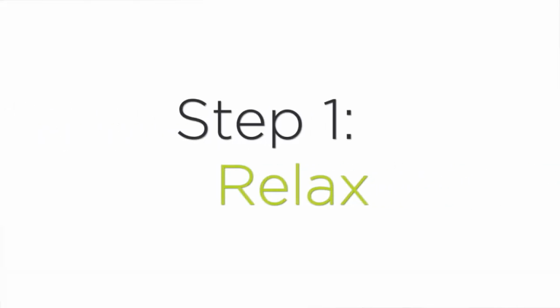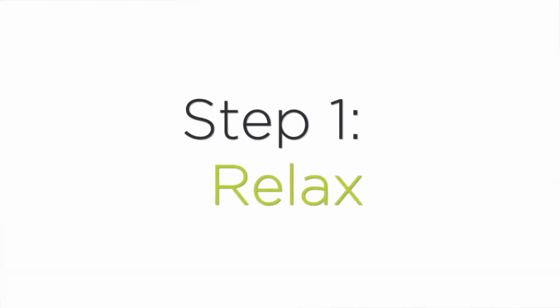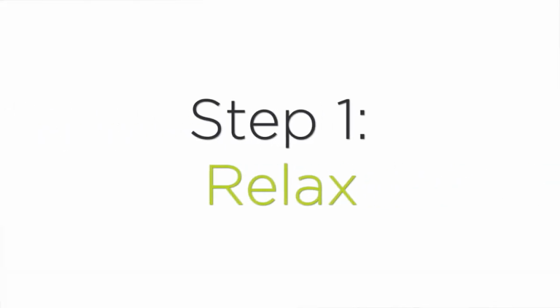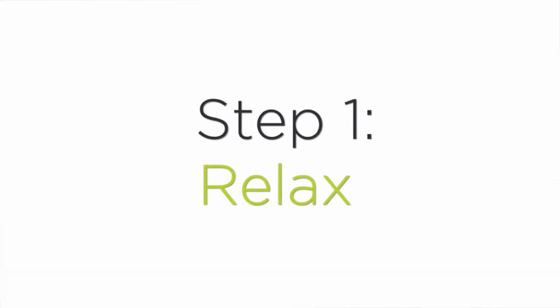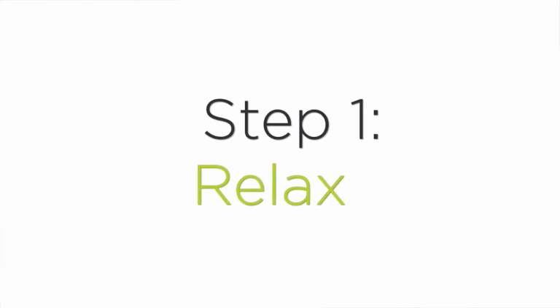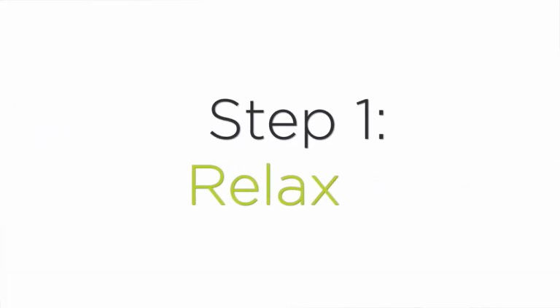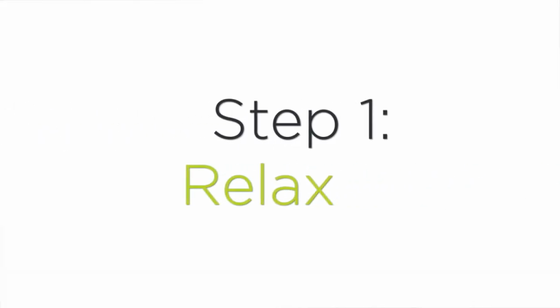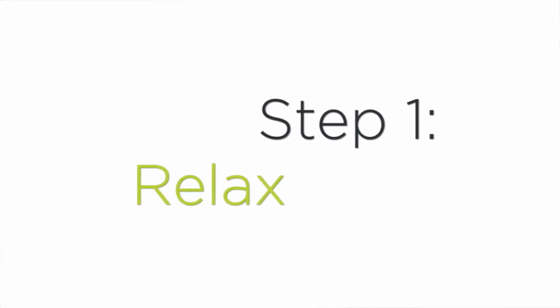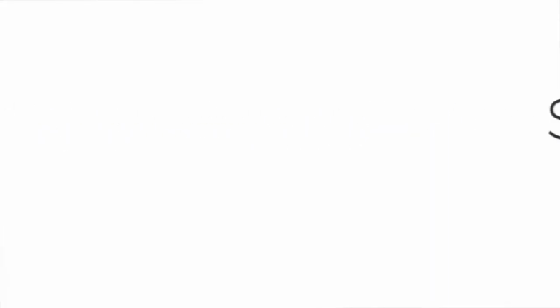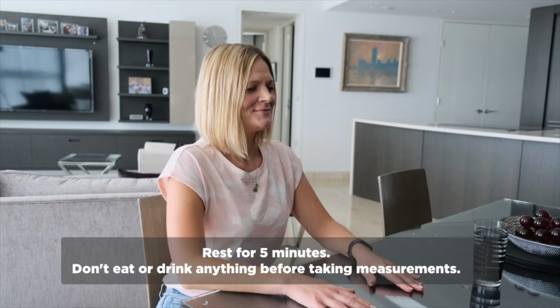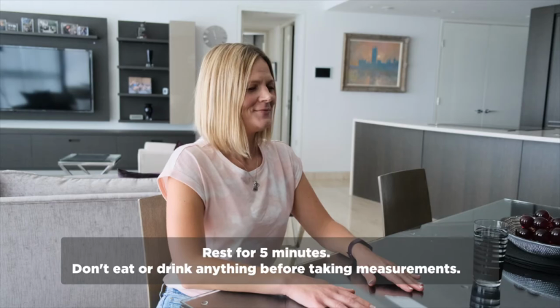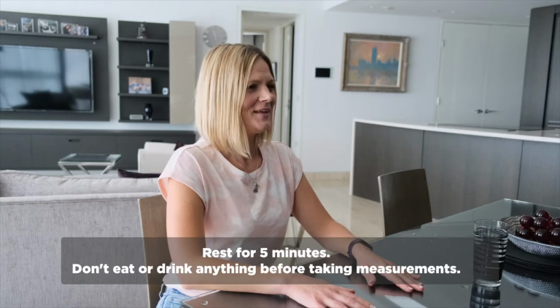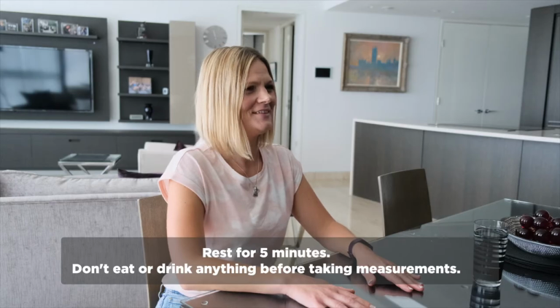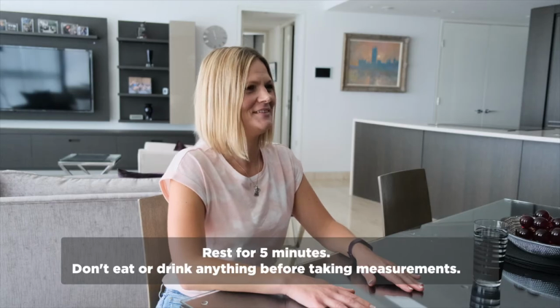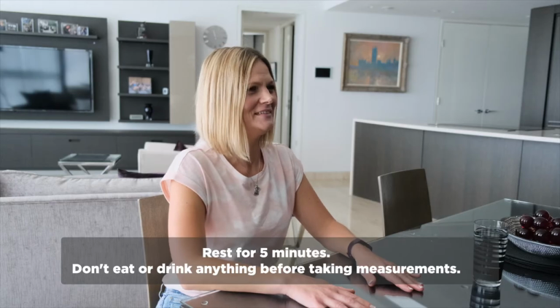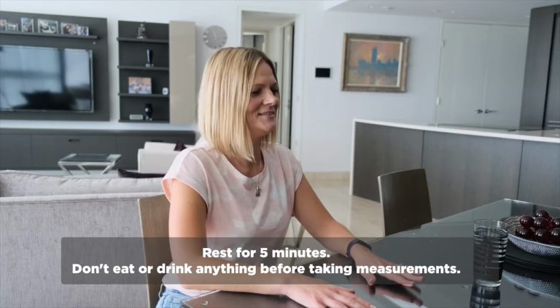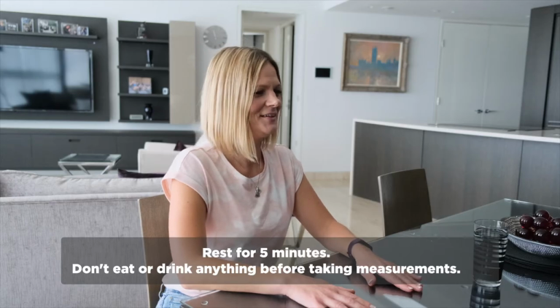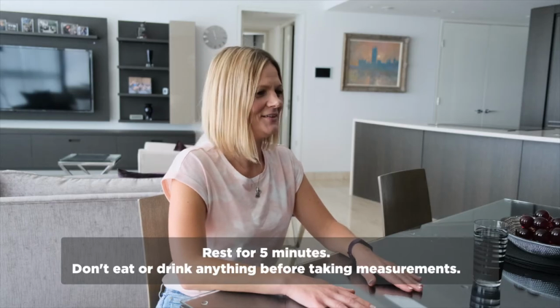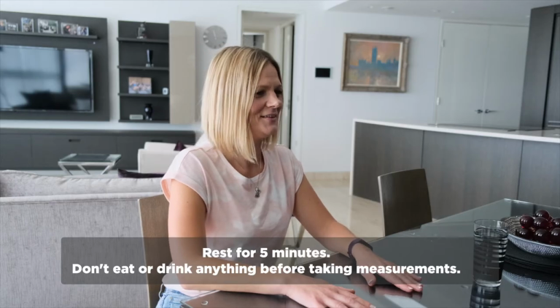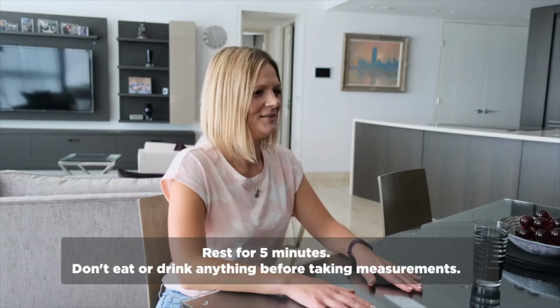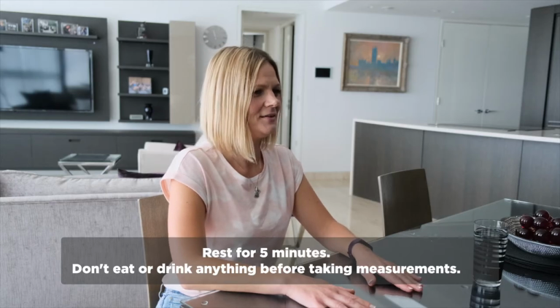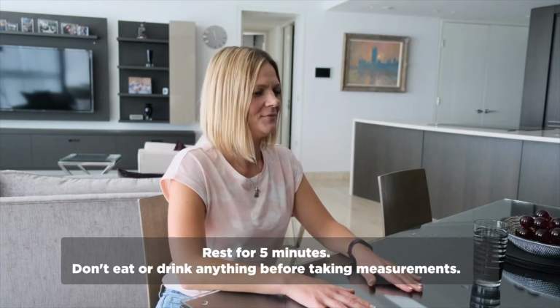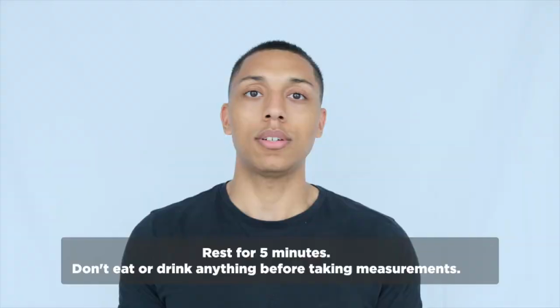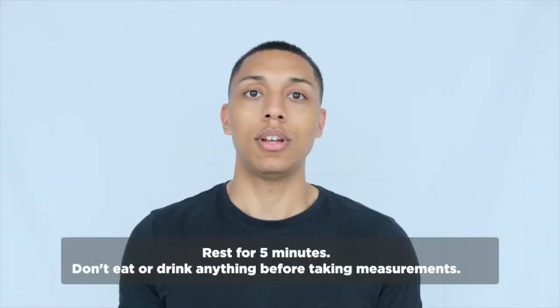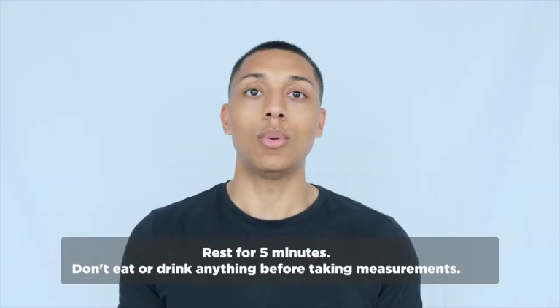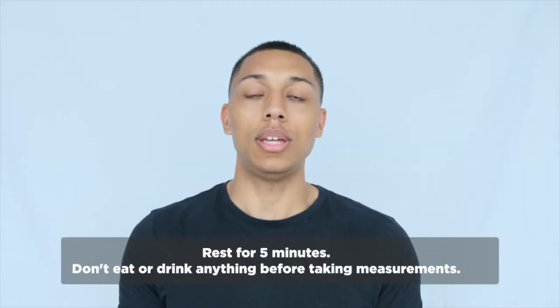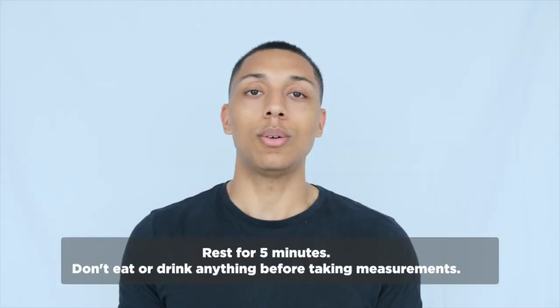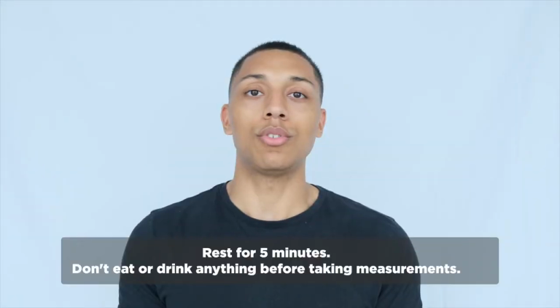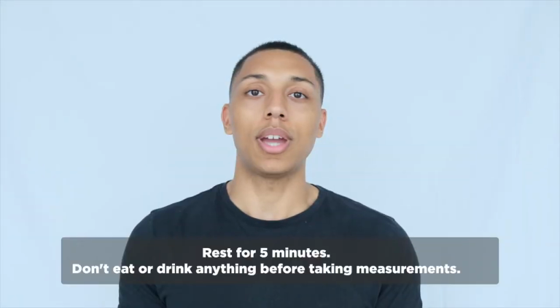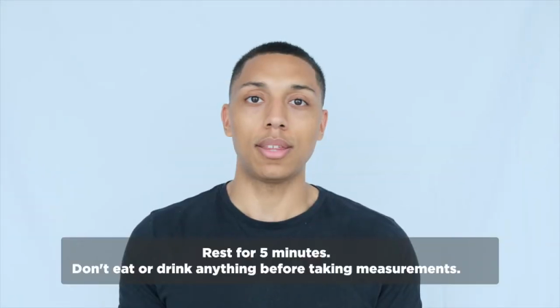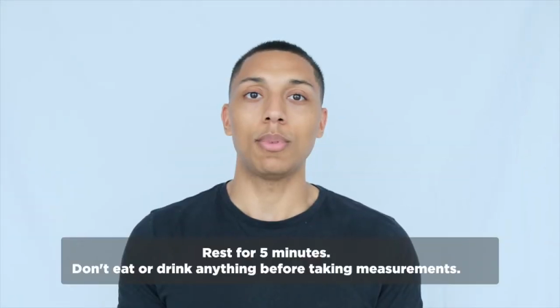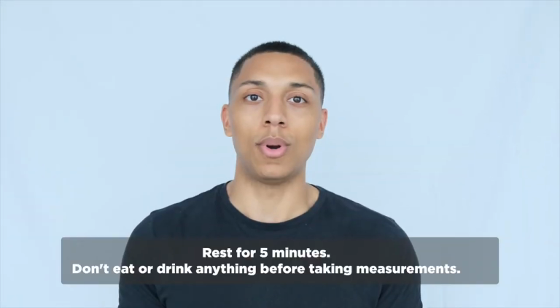Step one: relax. Rest for five minutes before taking your blood pressure. Don't eat or drink anything beforehand.